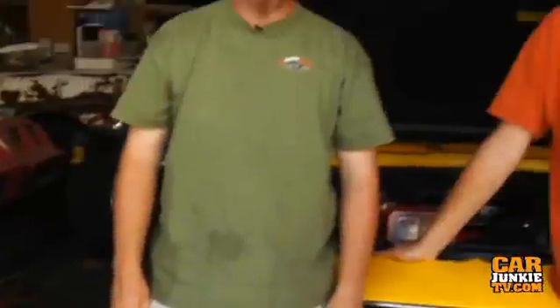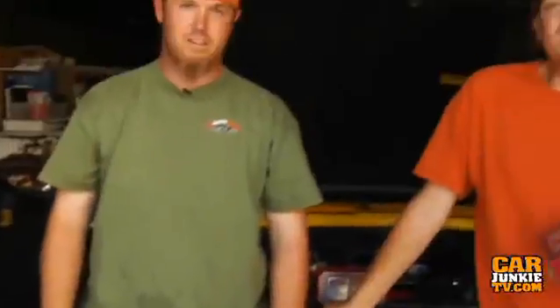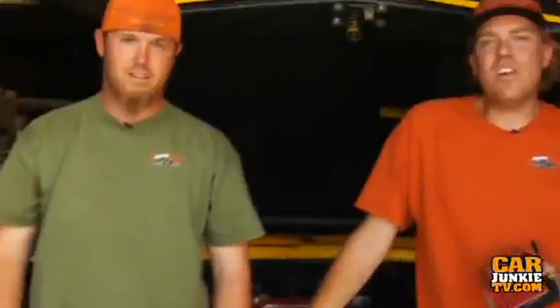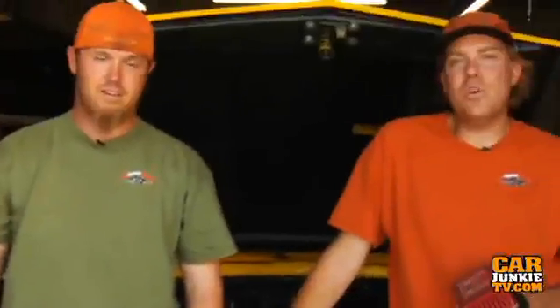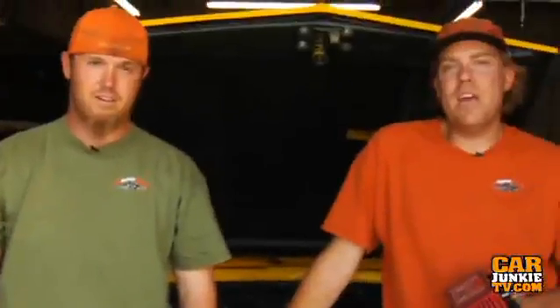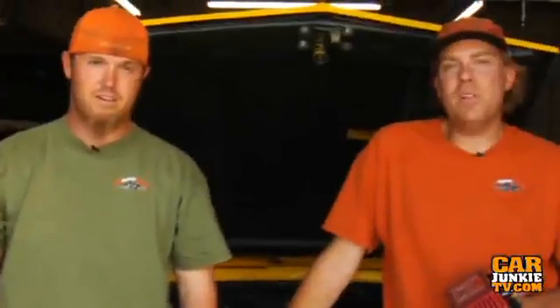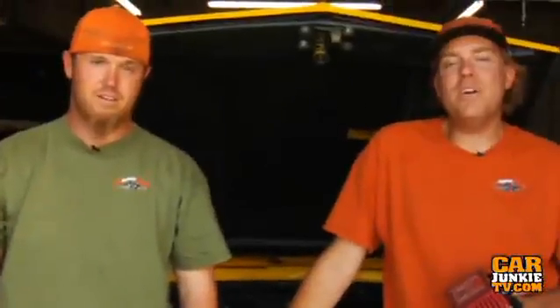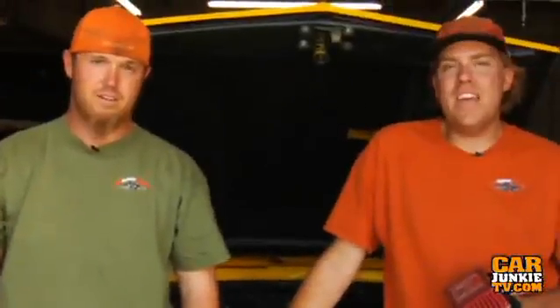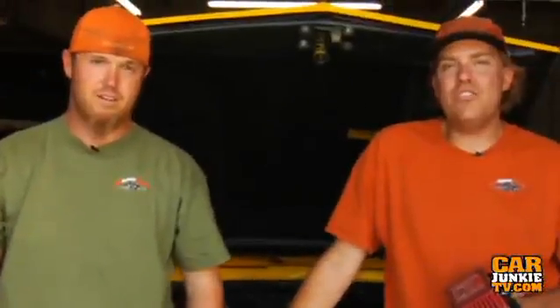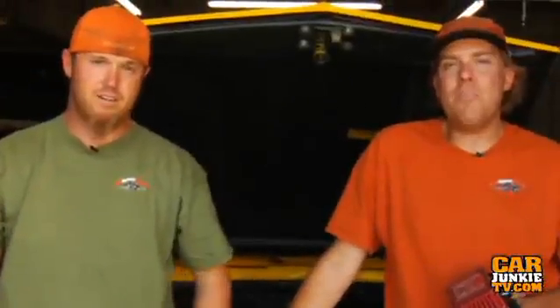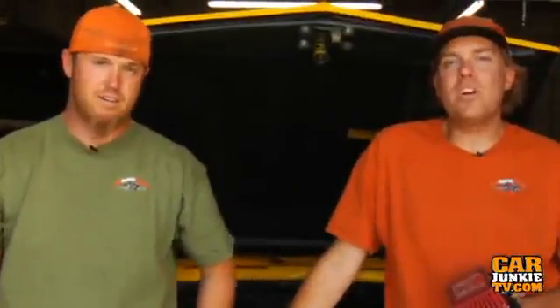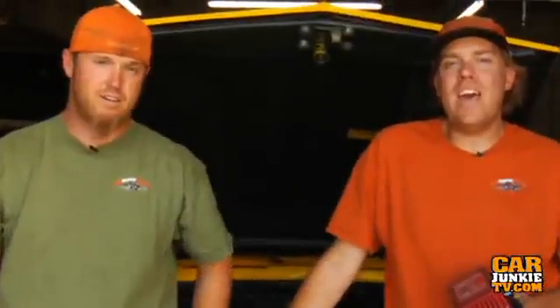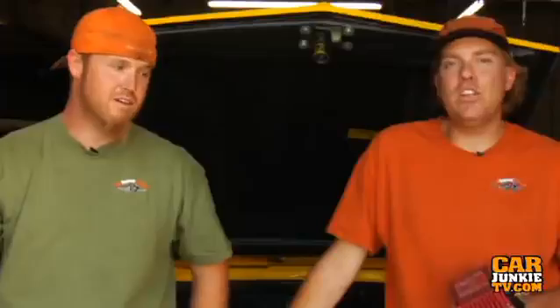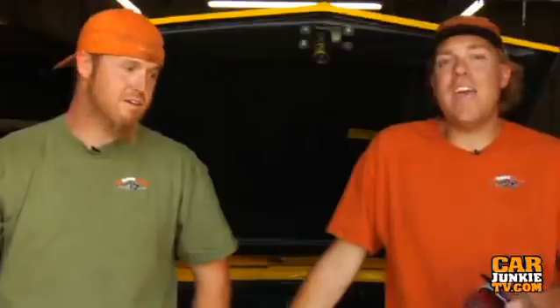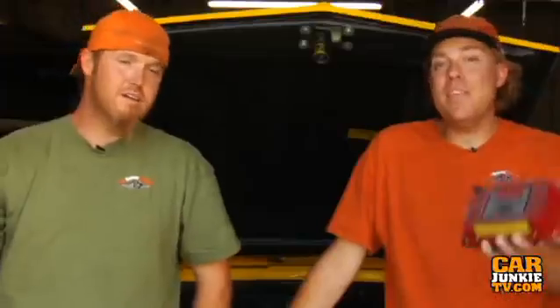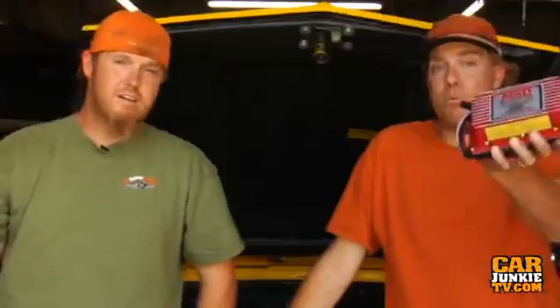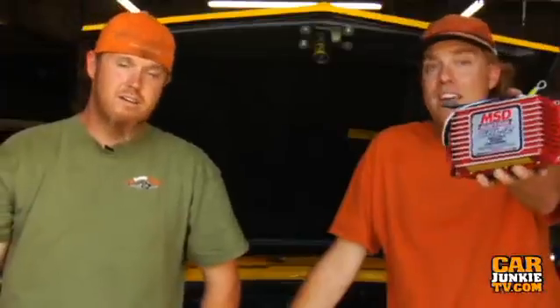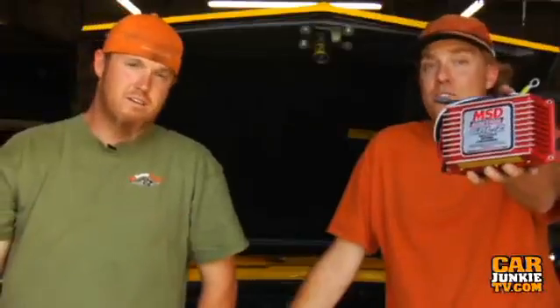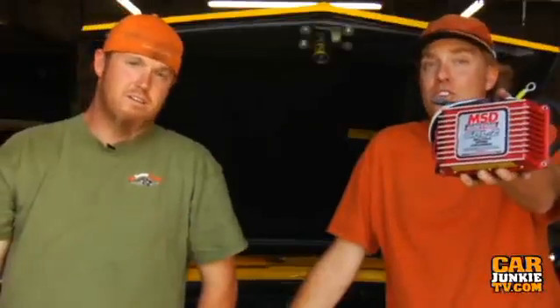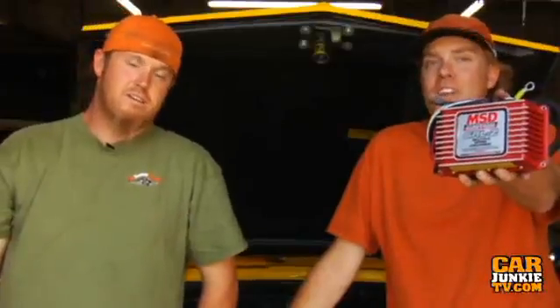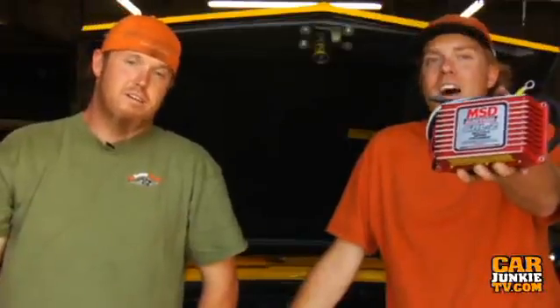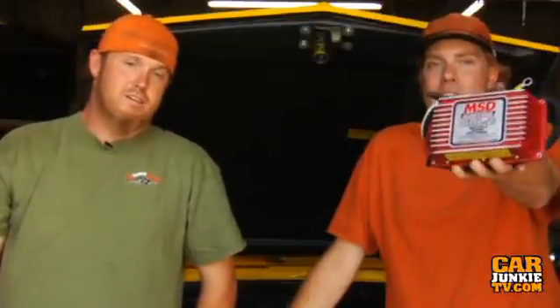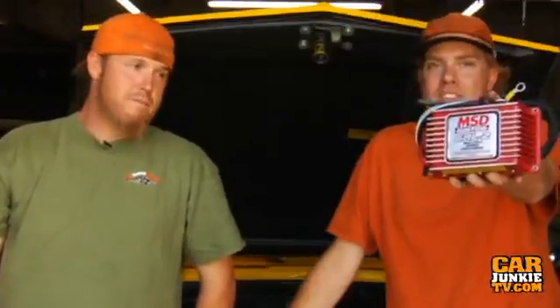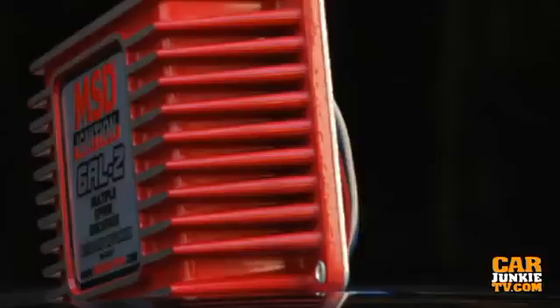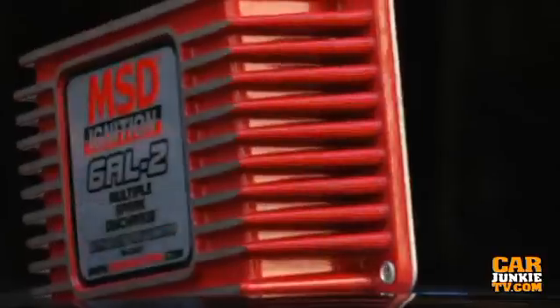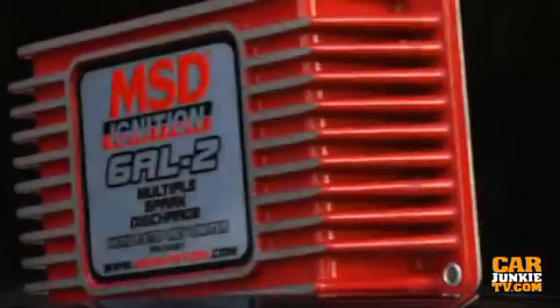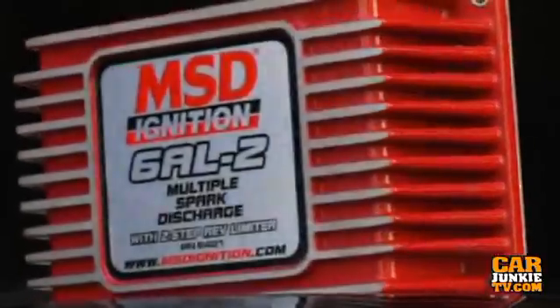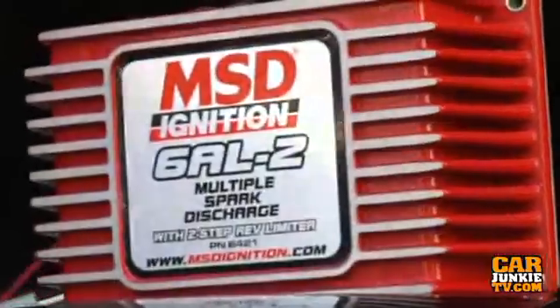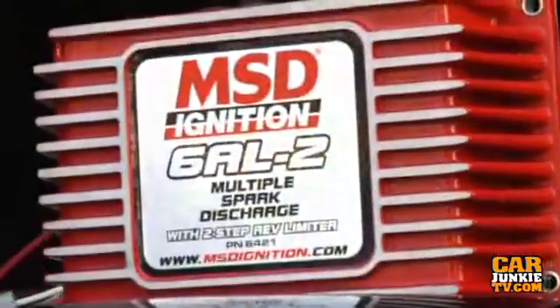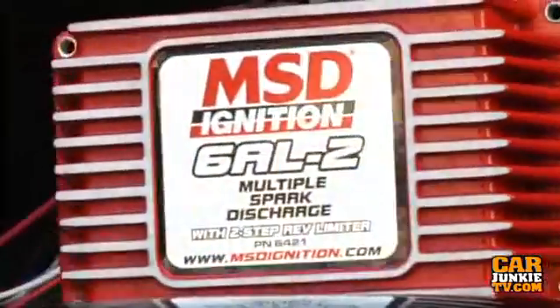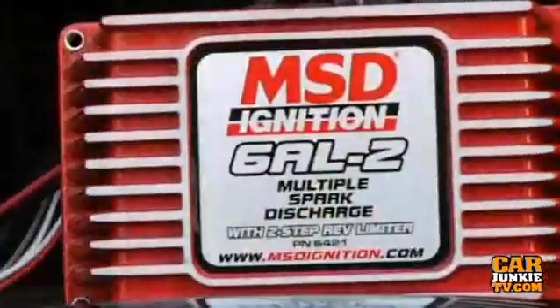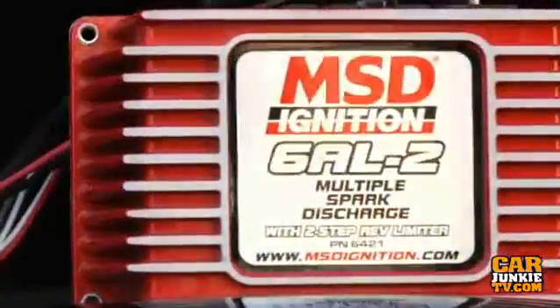This is Suck, Squeeze, Bang, Blow, and today in the shop we are going to have a look at the brand new version of MSD's latest ignition, the 6AL2.